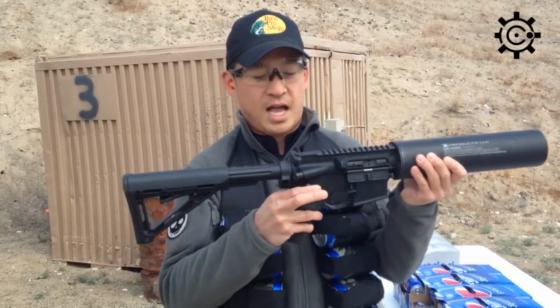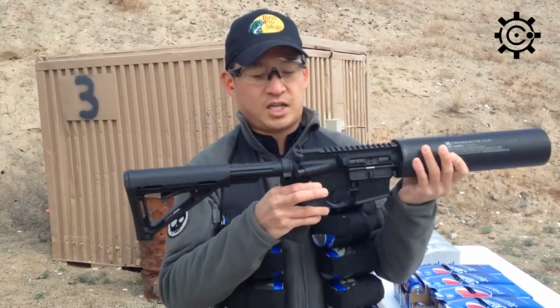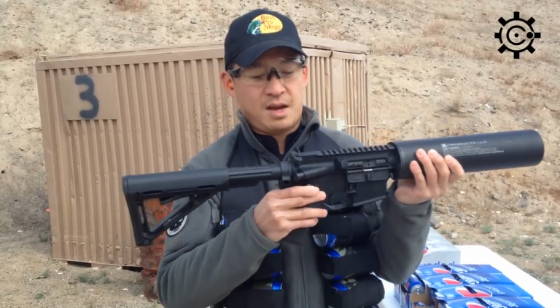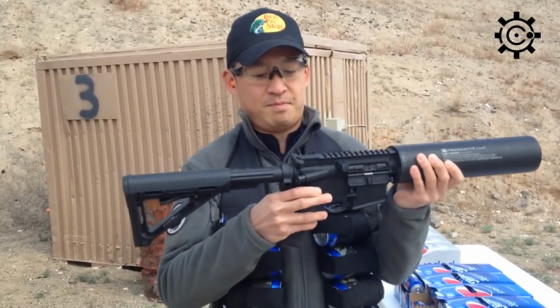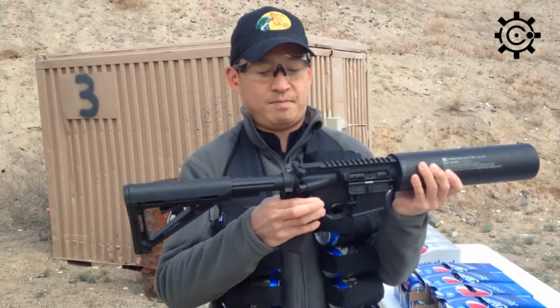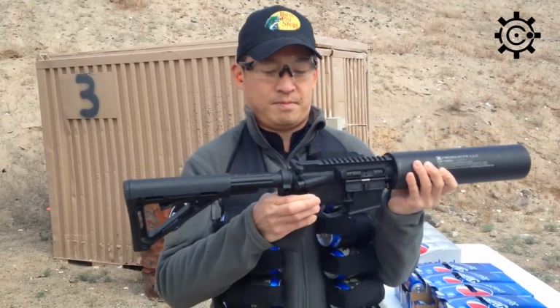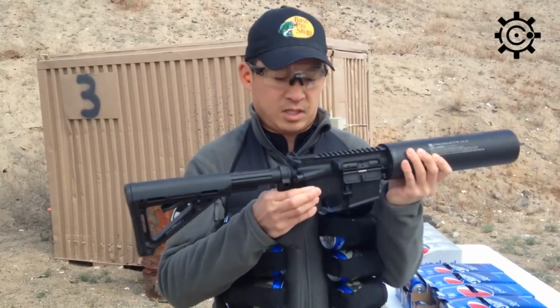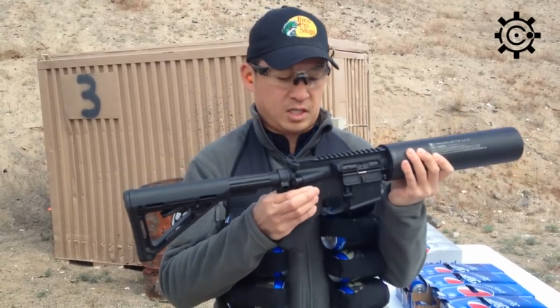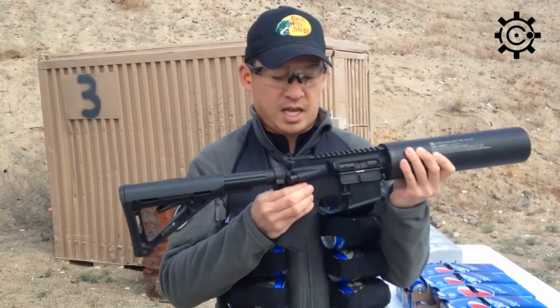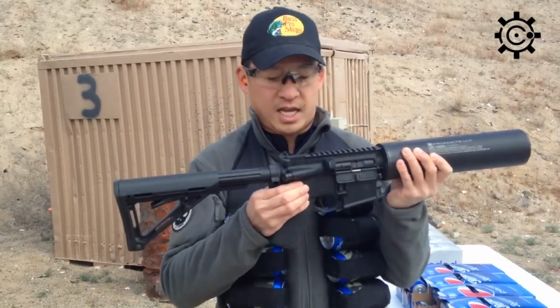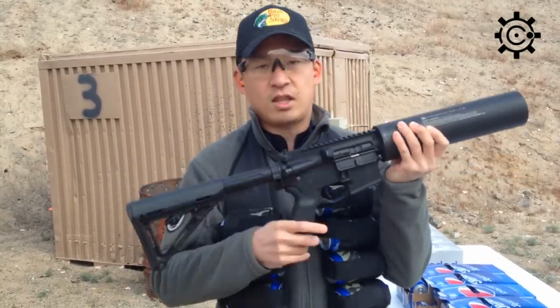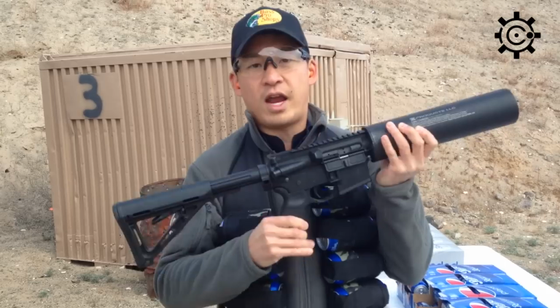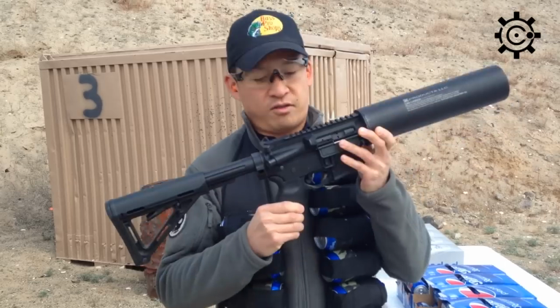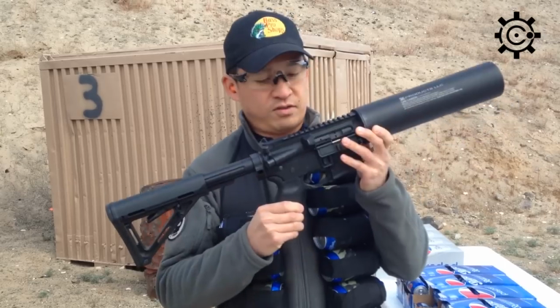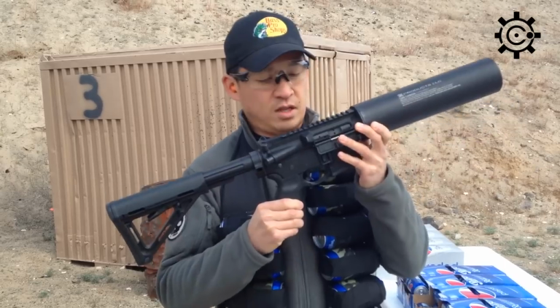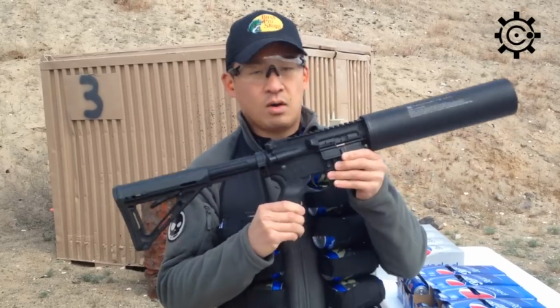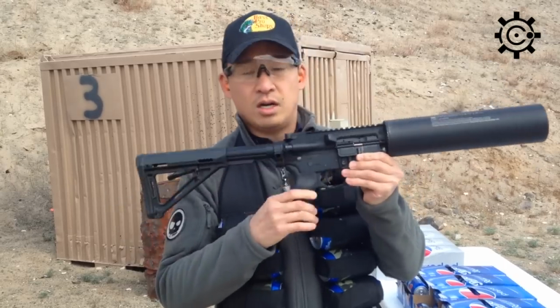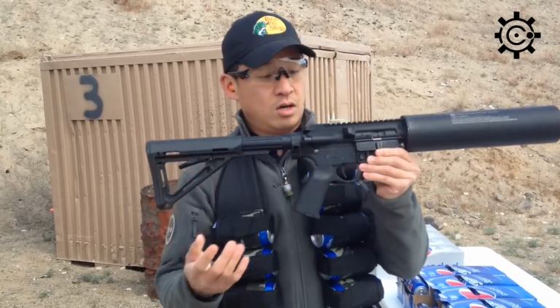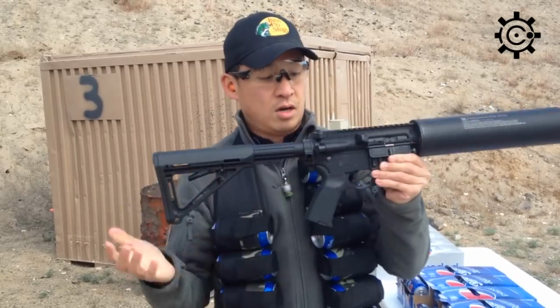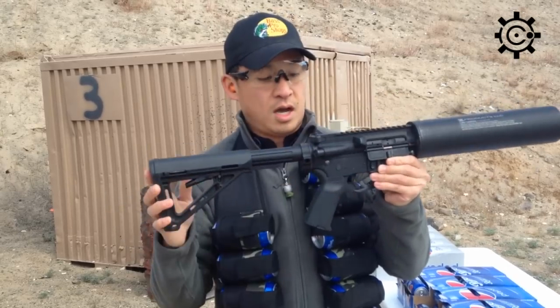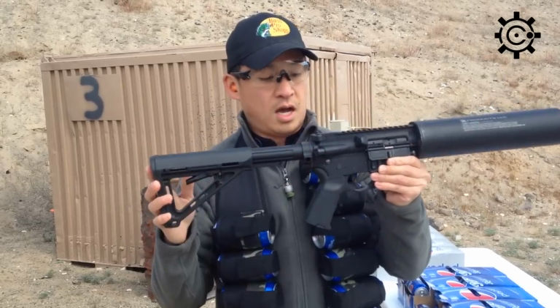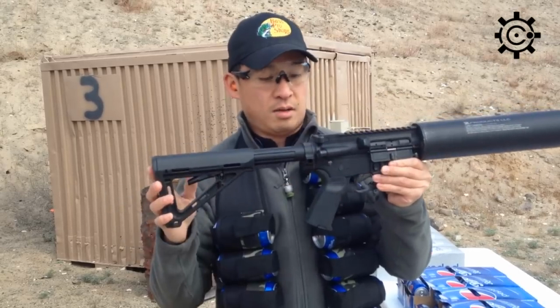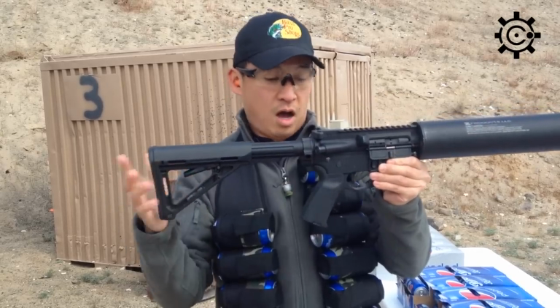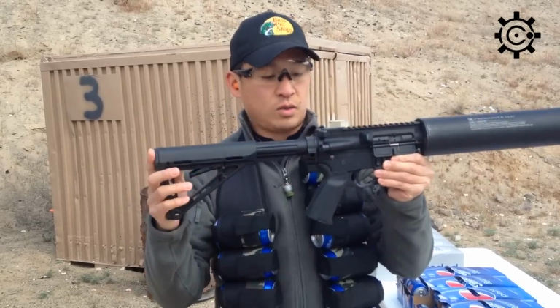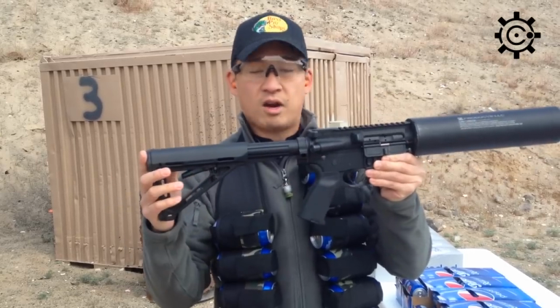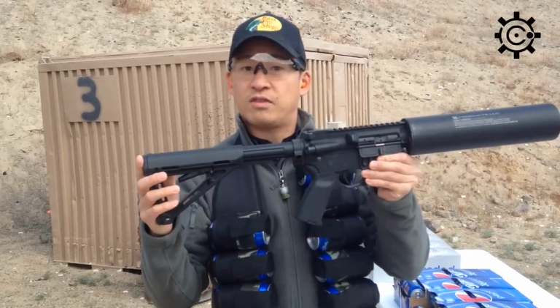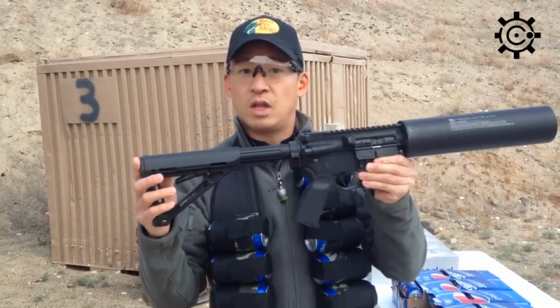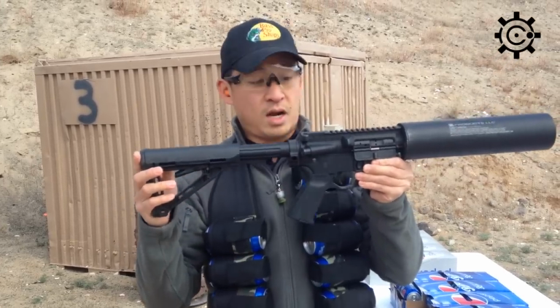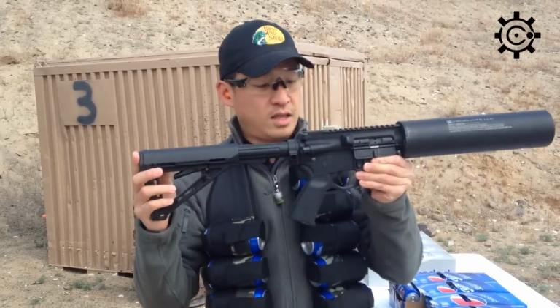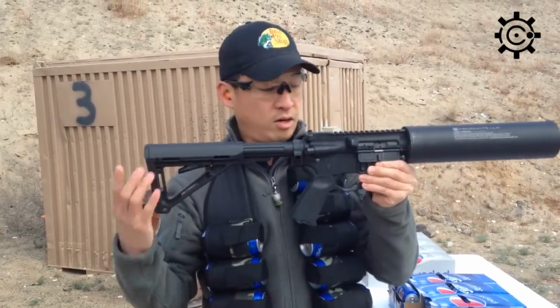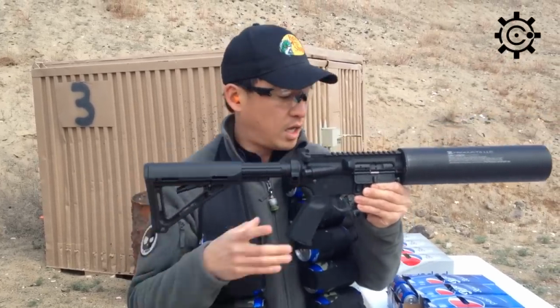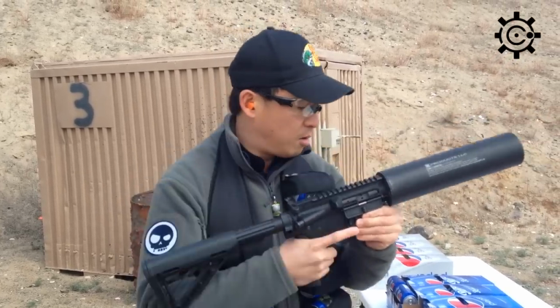Latch it up just like any other AR-15 upper onto an AR-15 lower, and there you go.